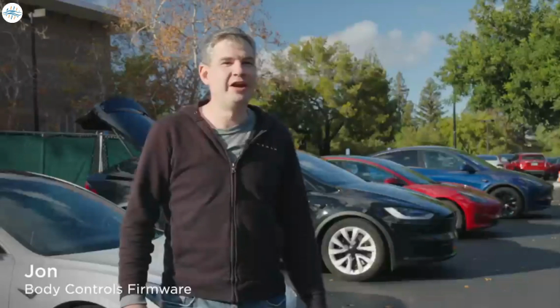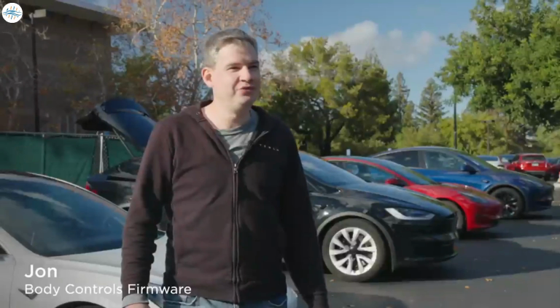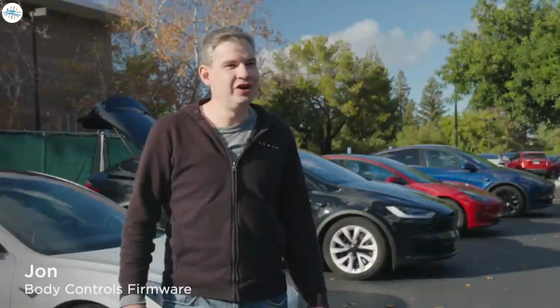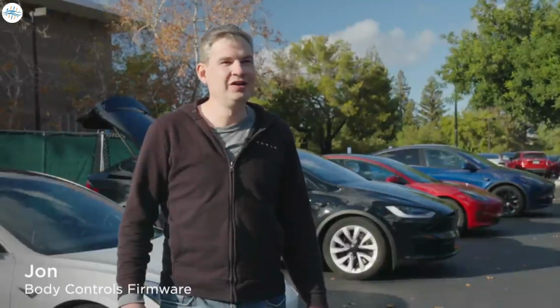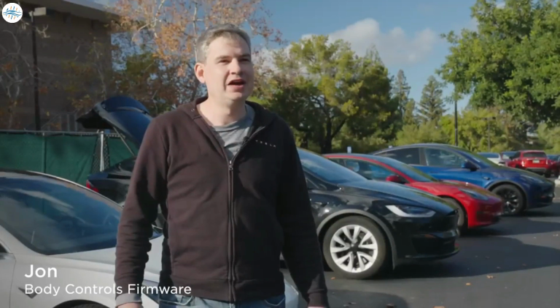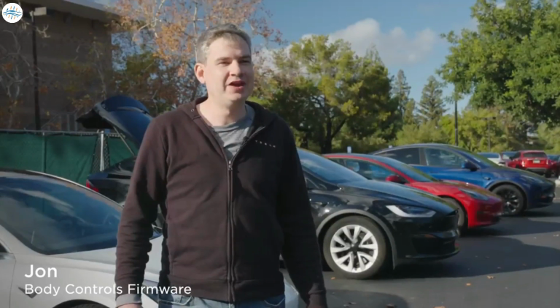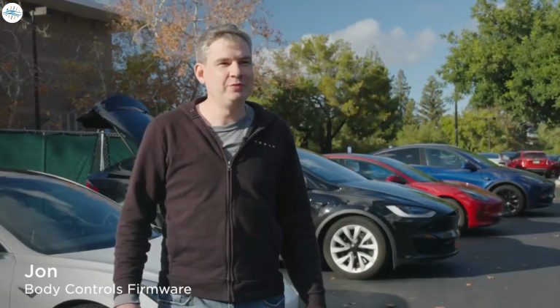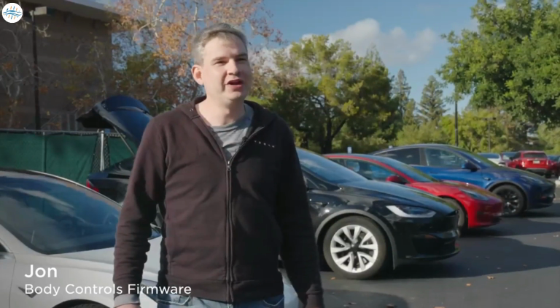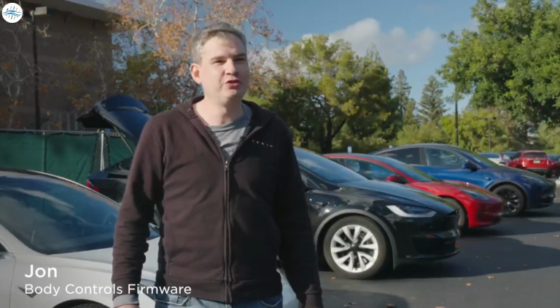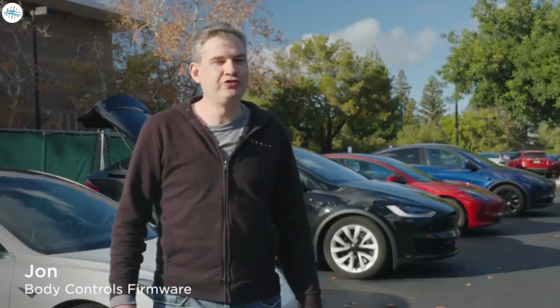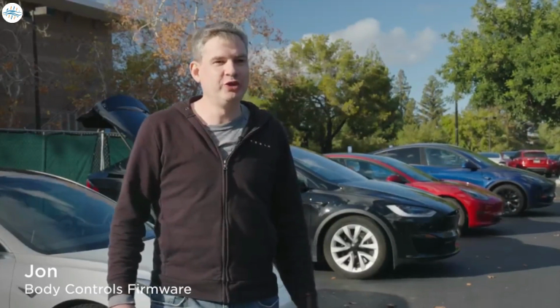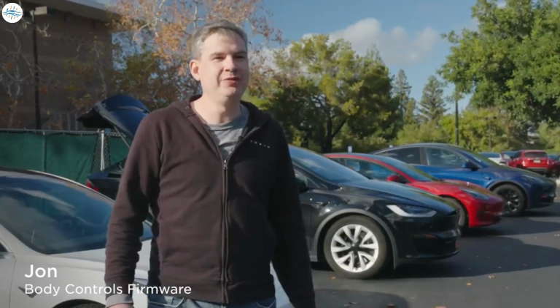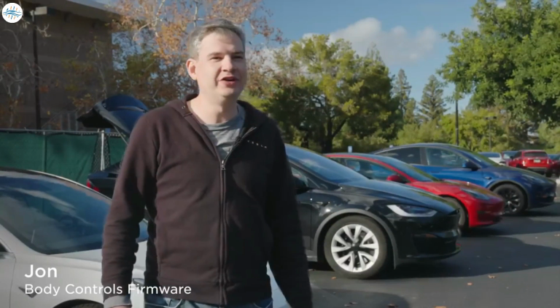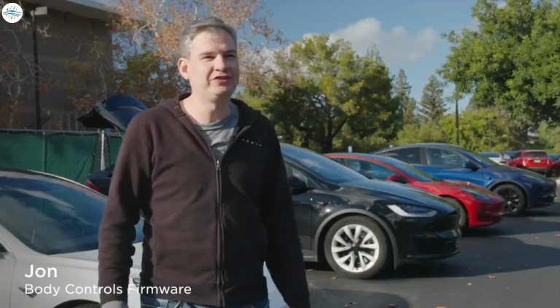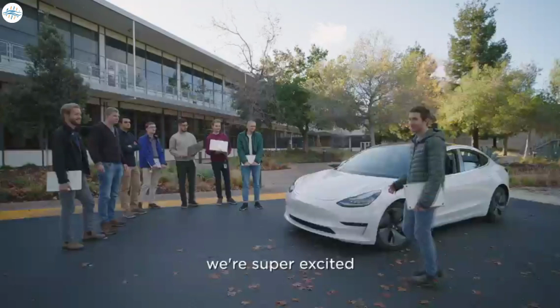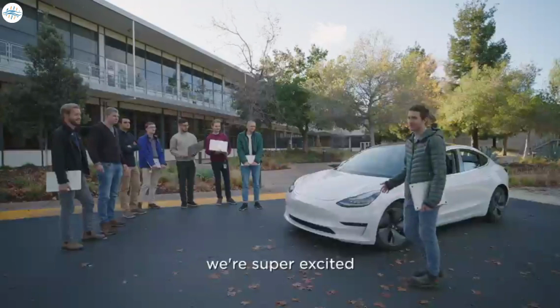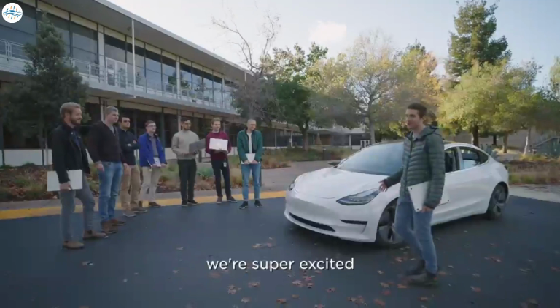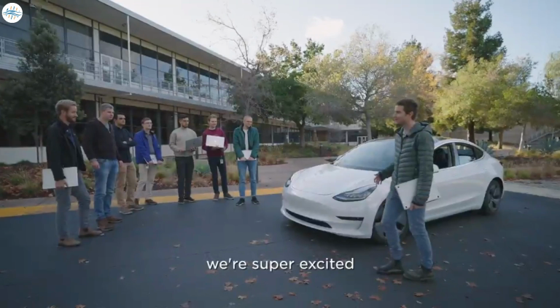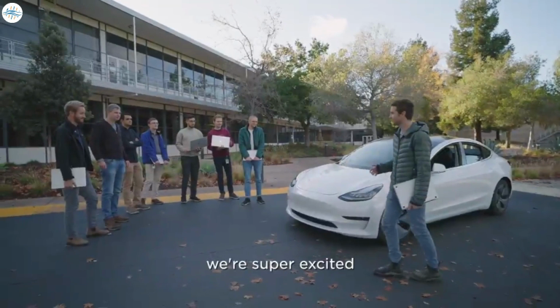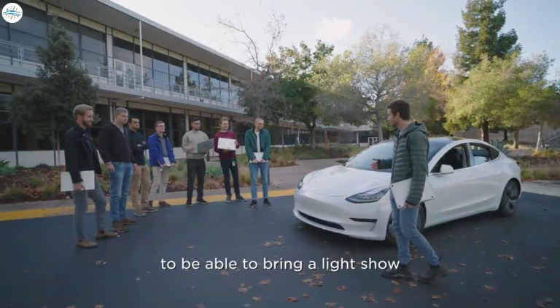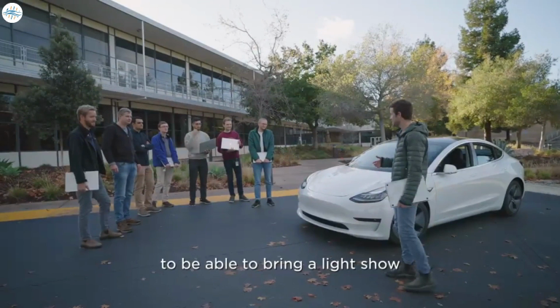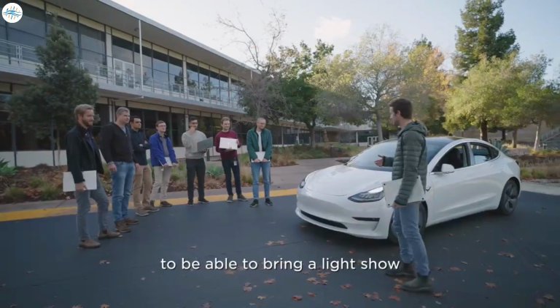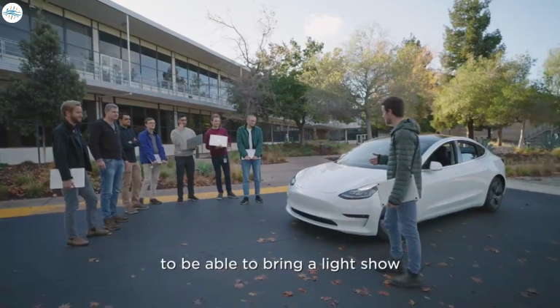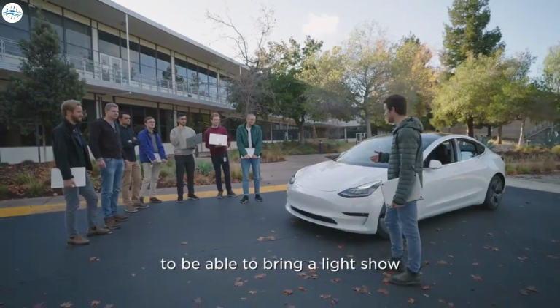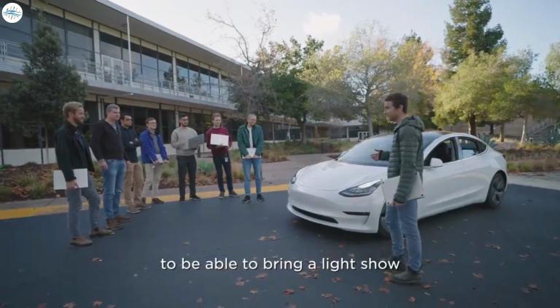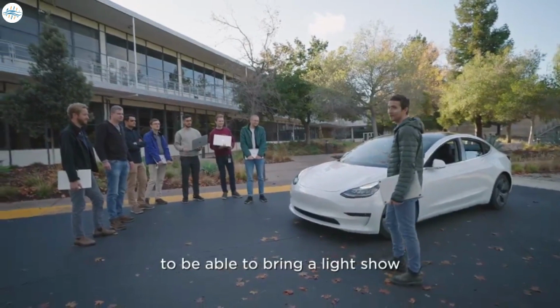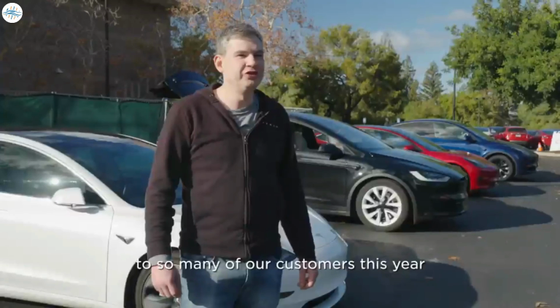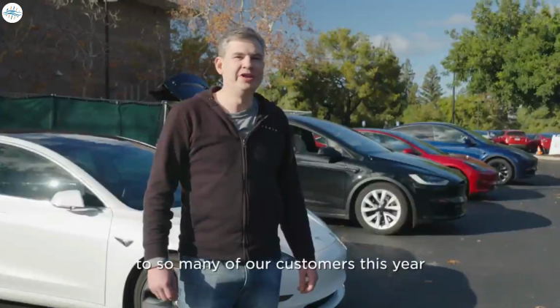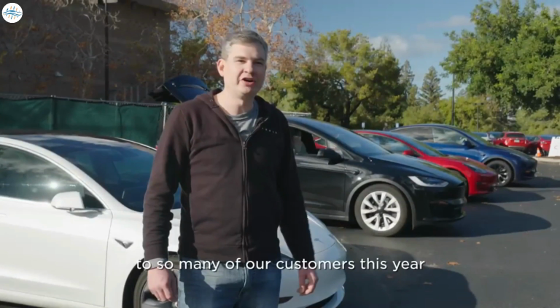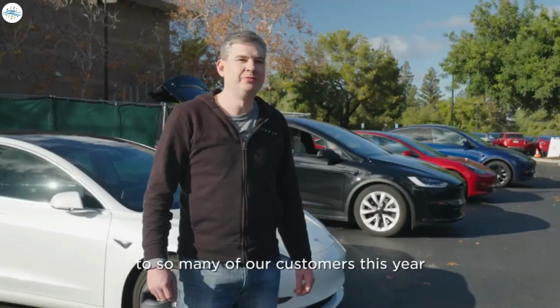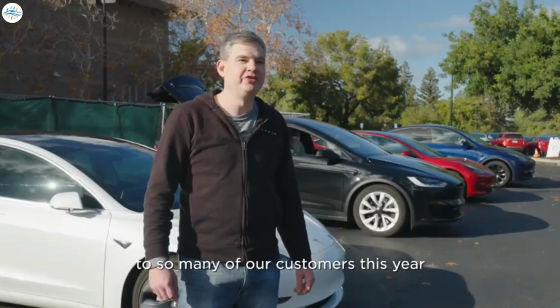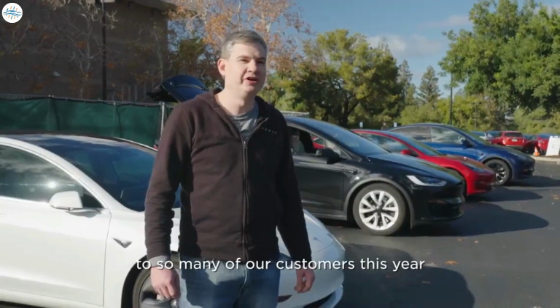My name is John. I manage the body controls firmware team here at Tesla. We're super excited to be able to bring a light show to so many of our customers this year.